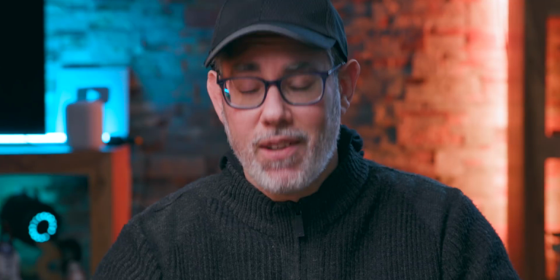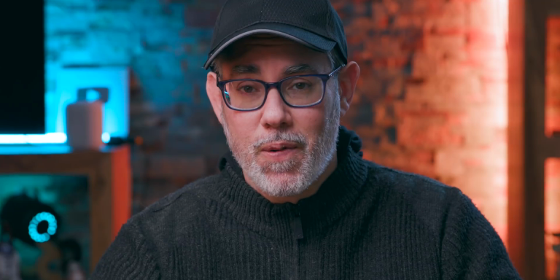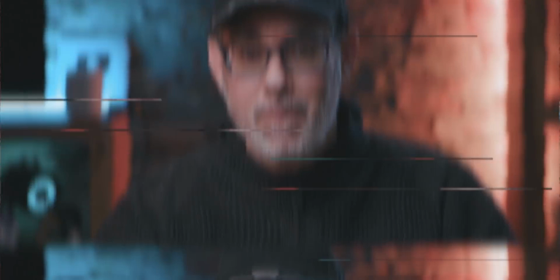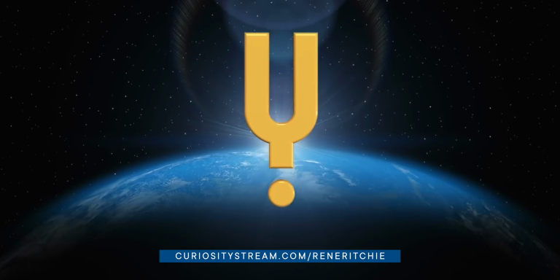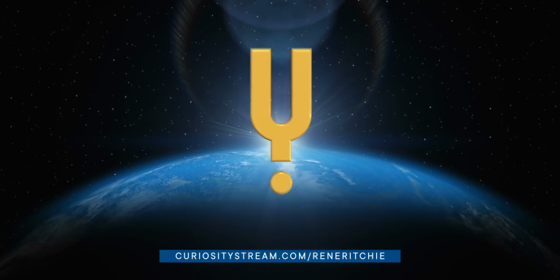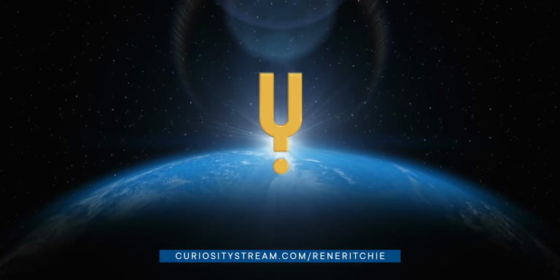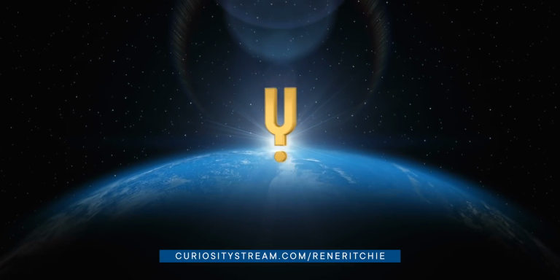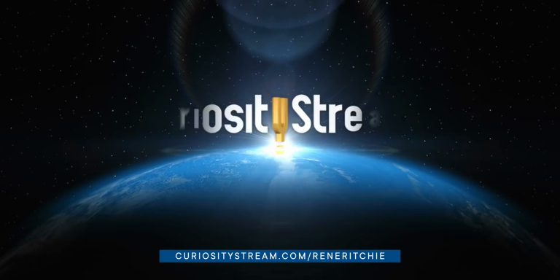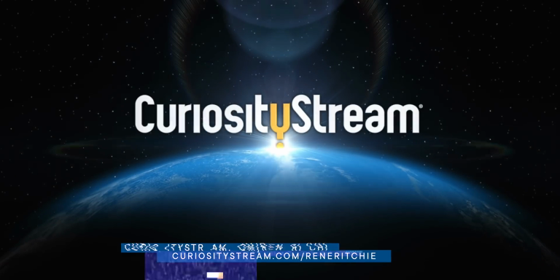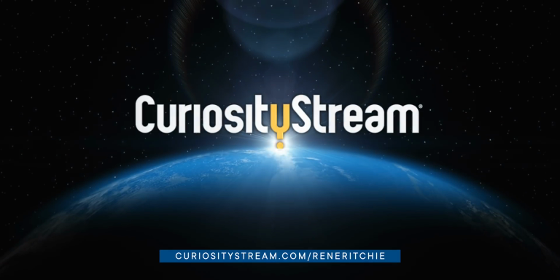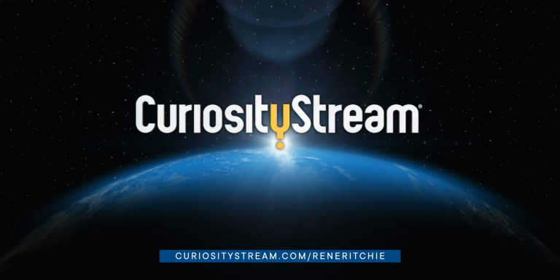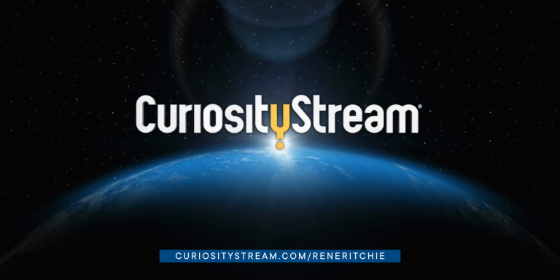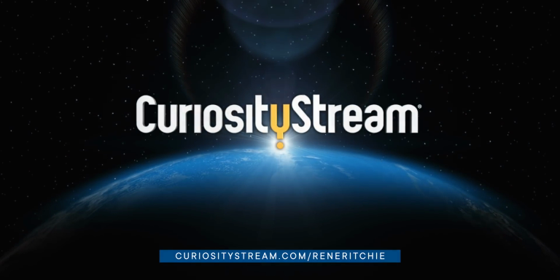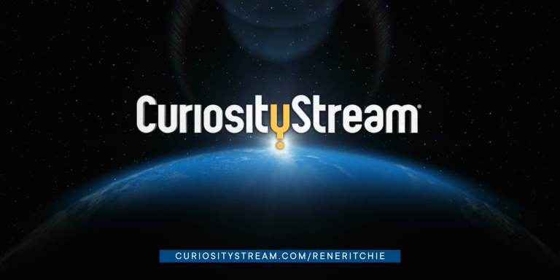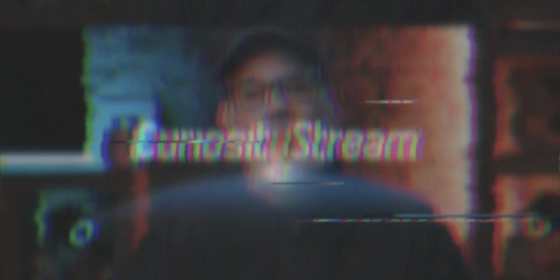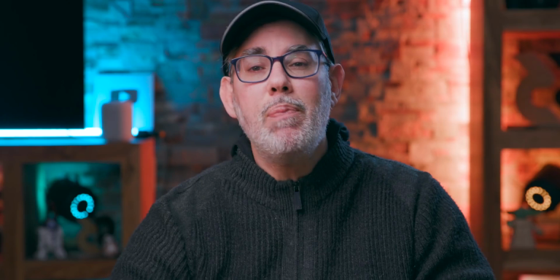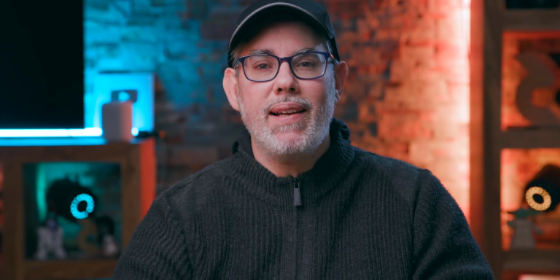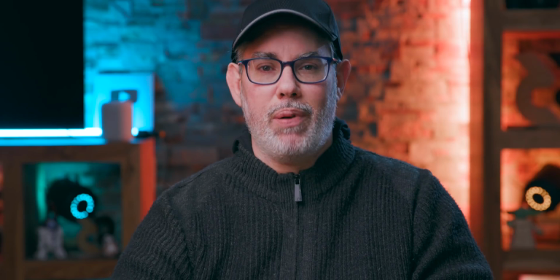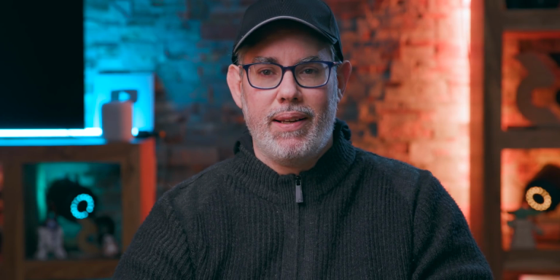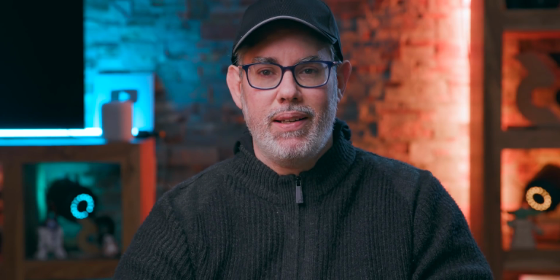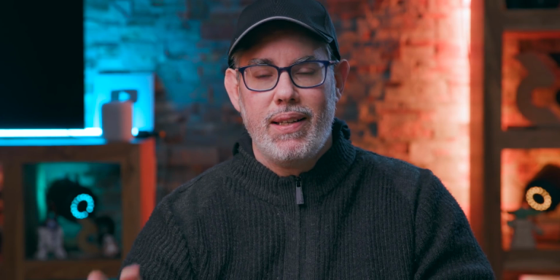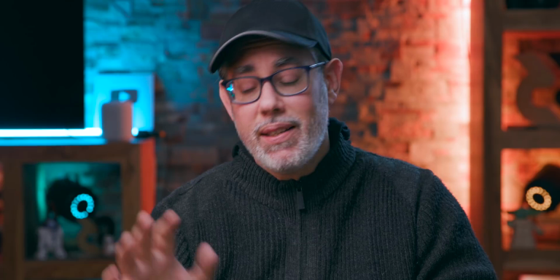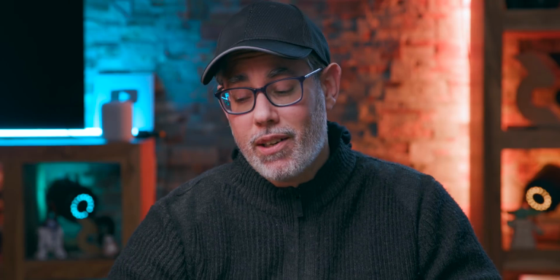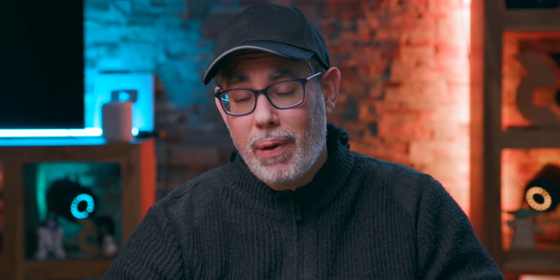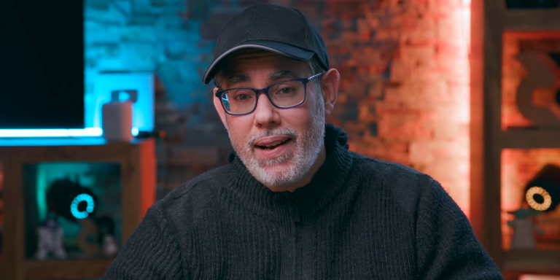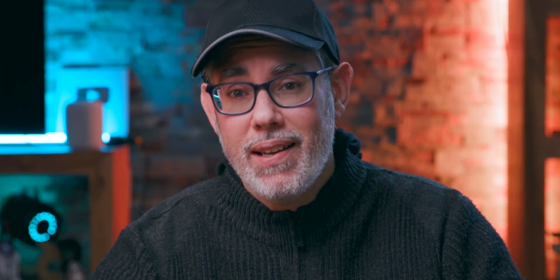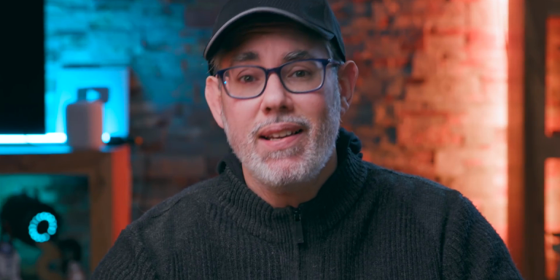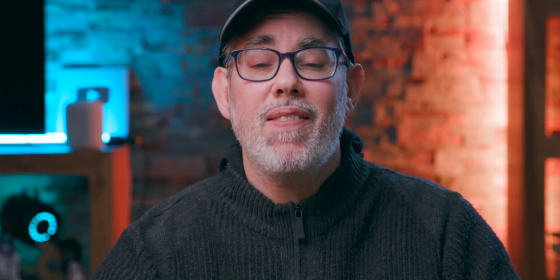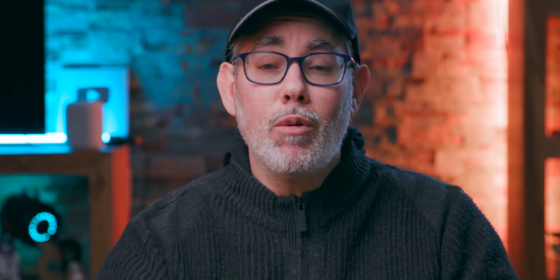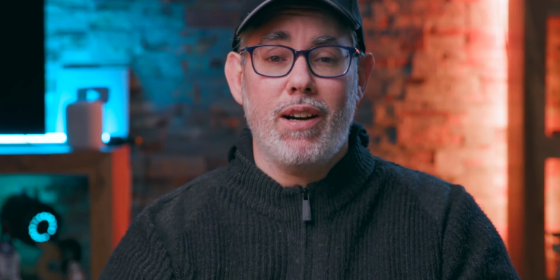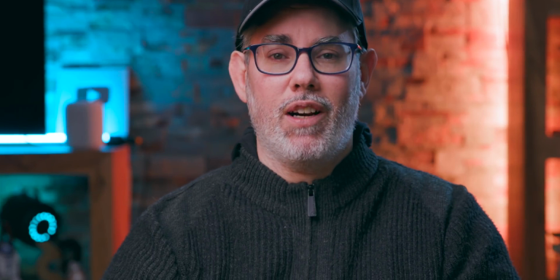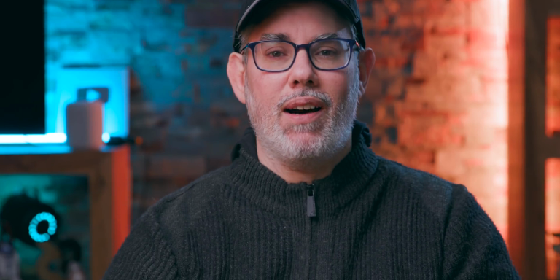Sponsored by CuriosityStream with Nebula. Apple has a plan. Is it a good plan? That's what we're here to figure out.